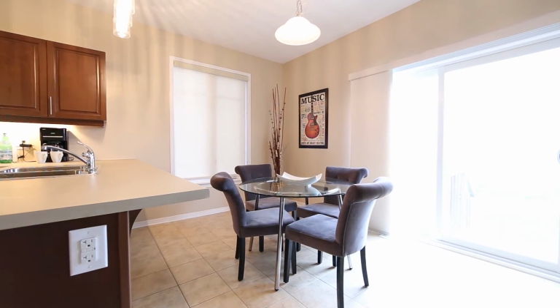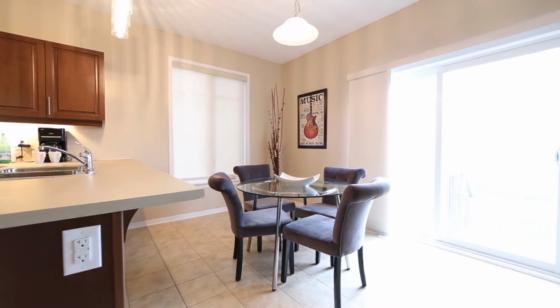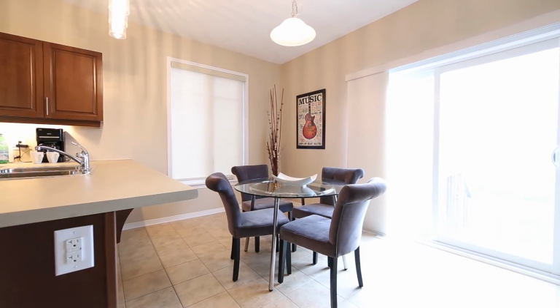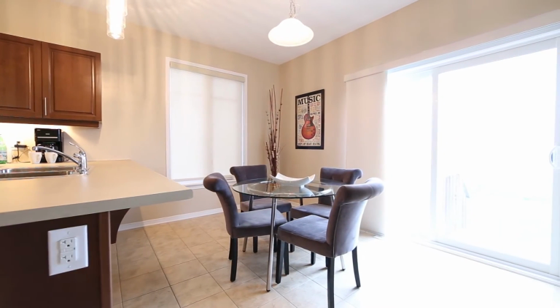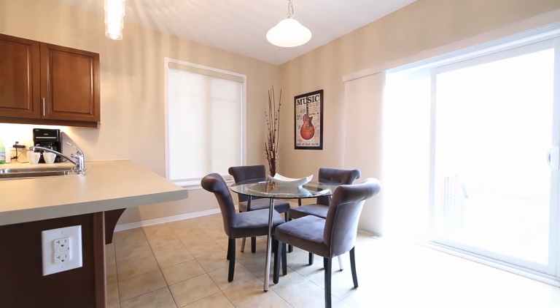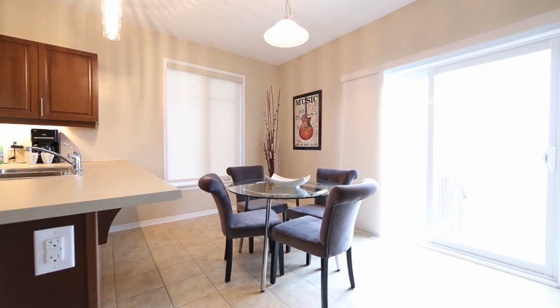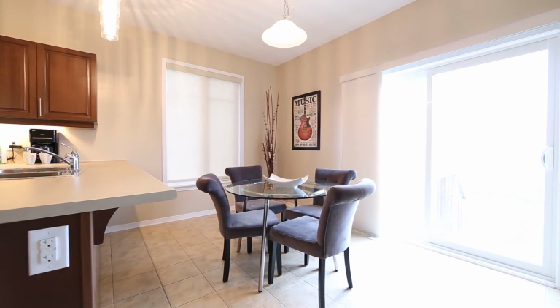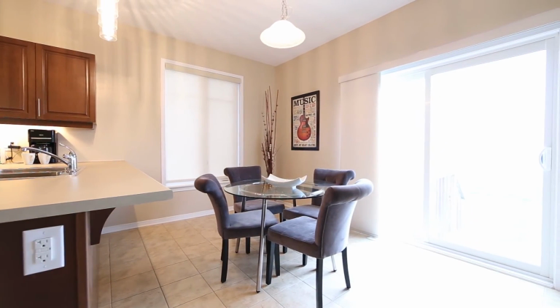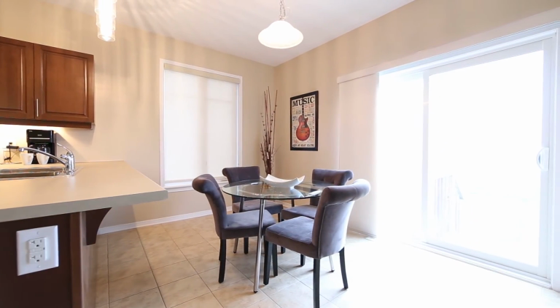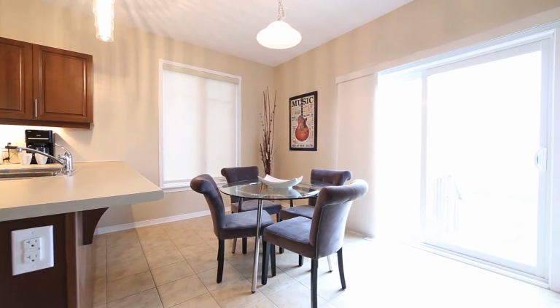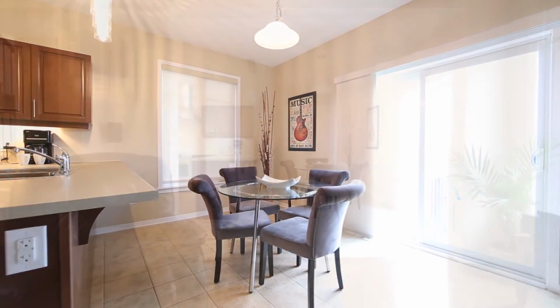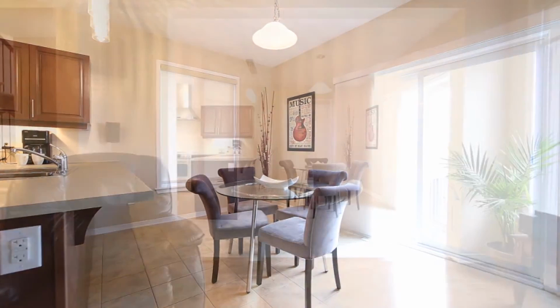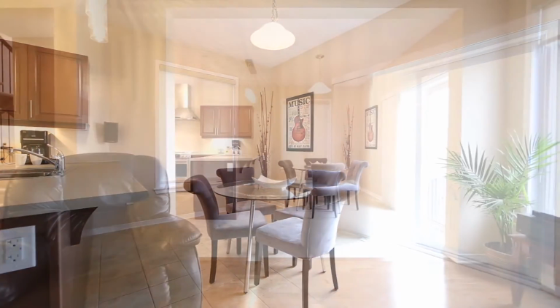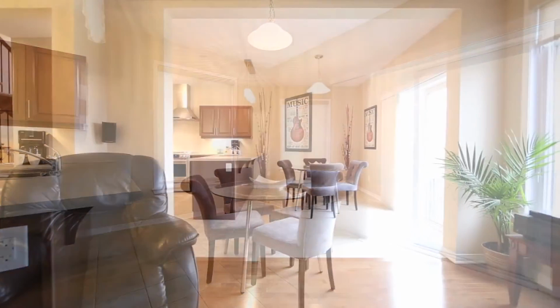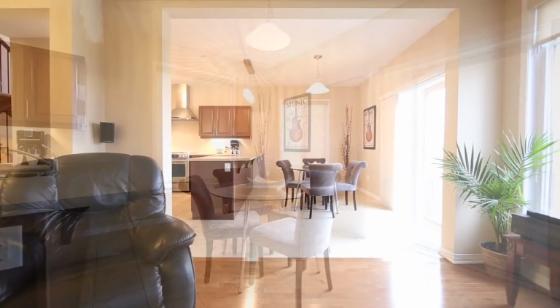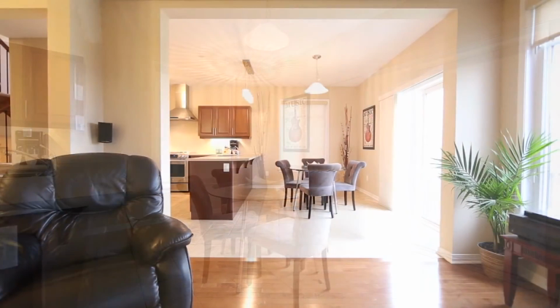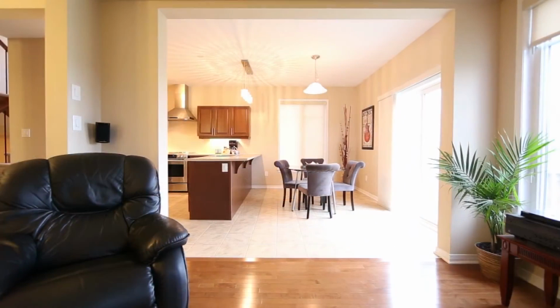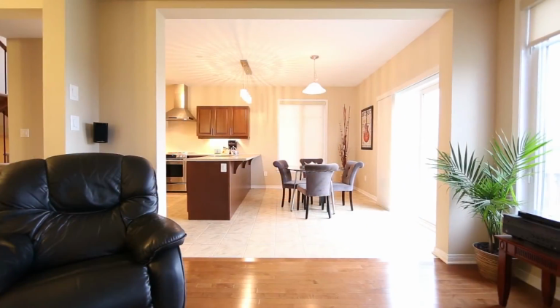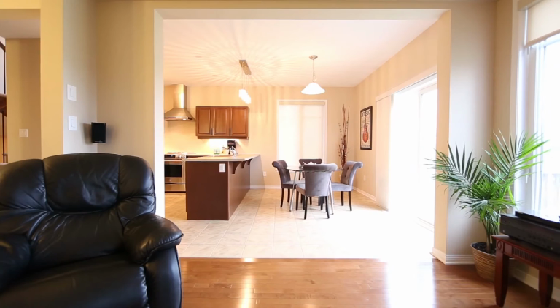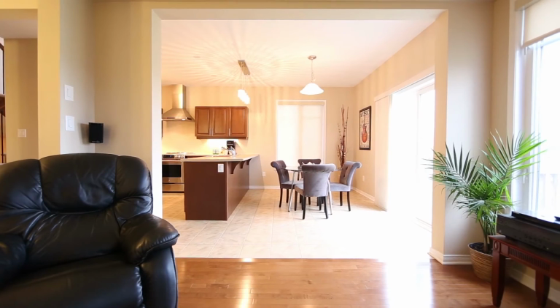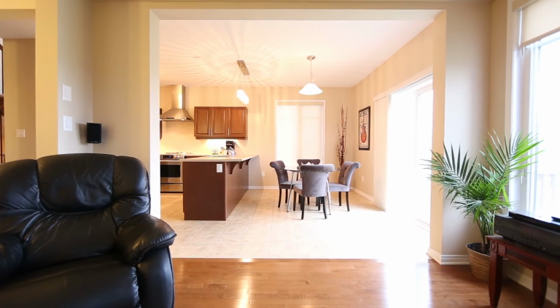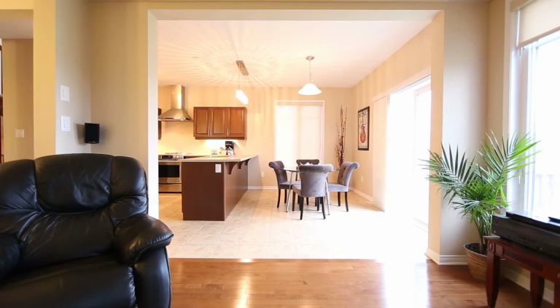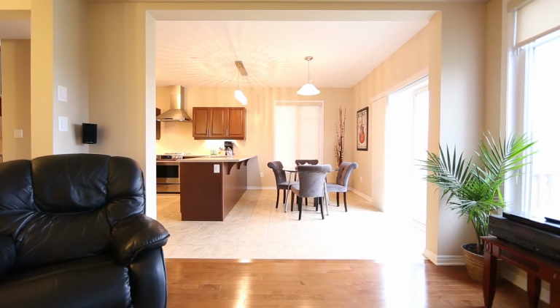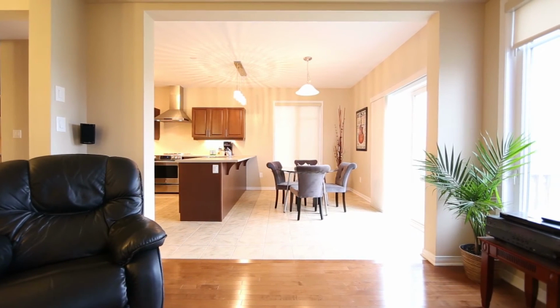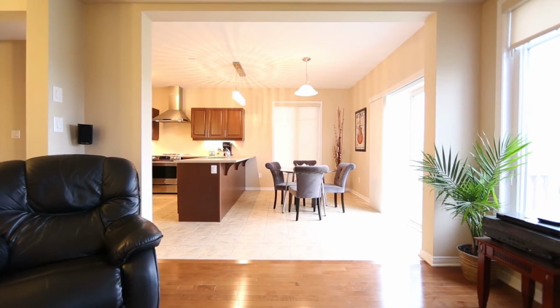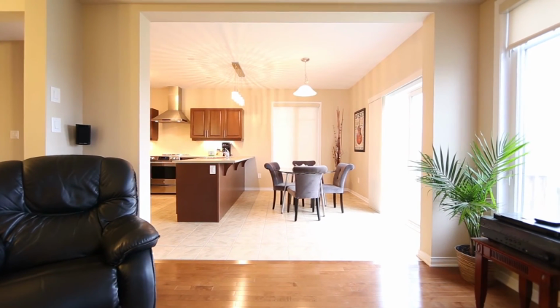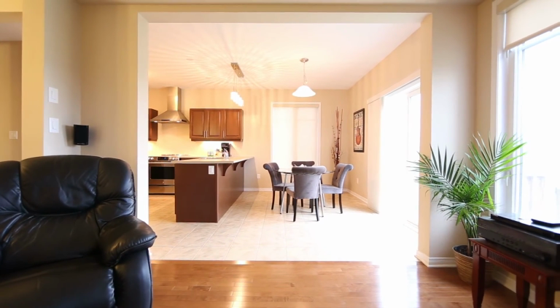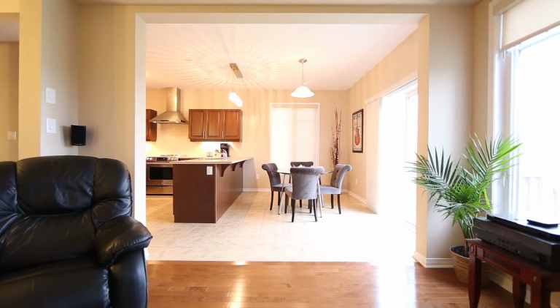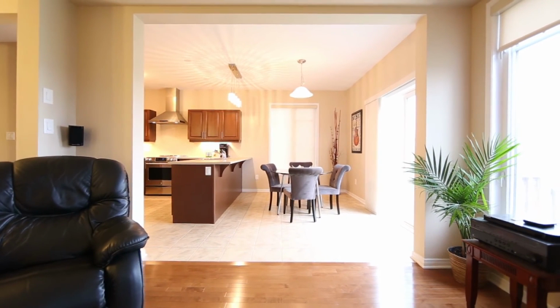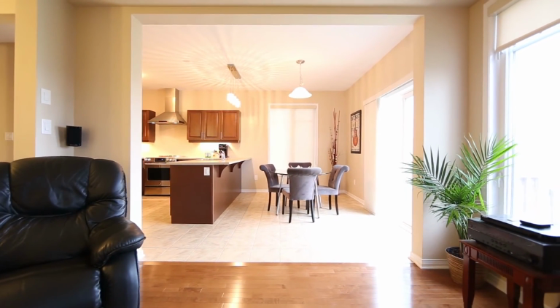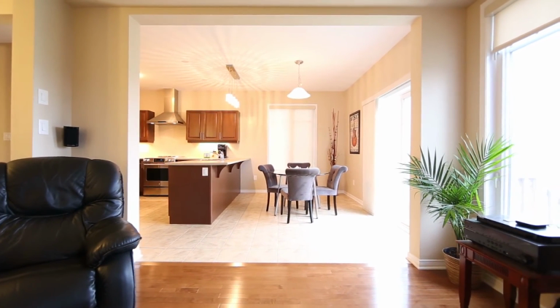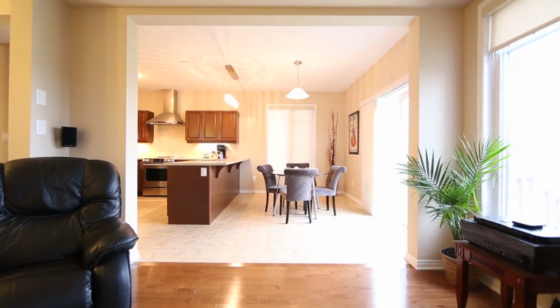Large windows throughout ensure that sunny days mean a sunny home, so schedule your showing now.